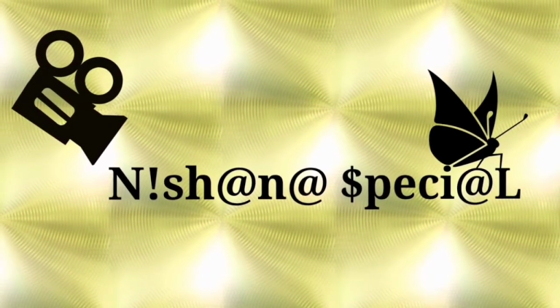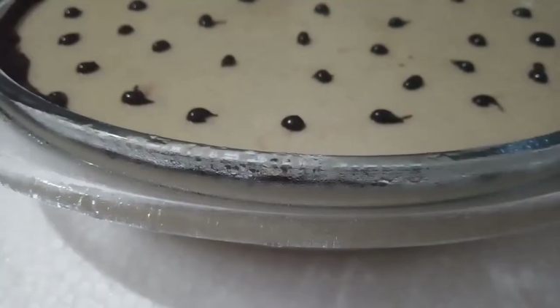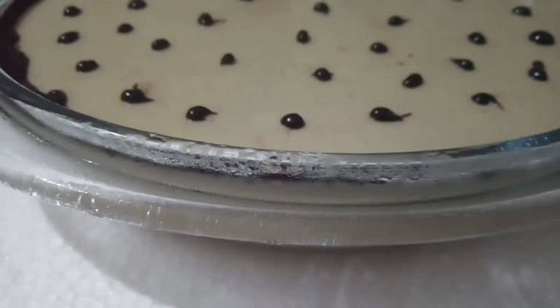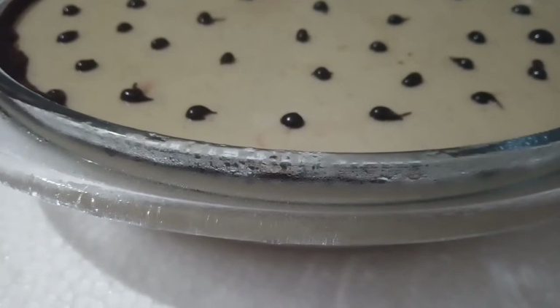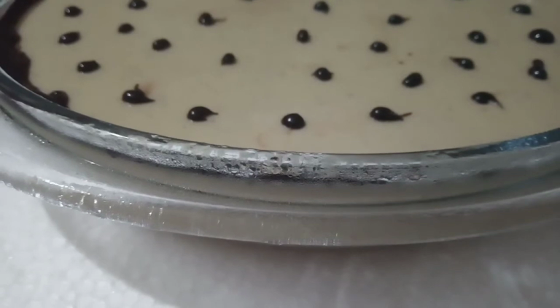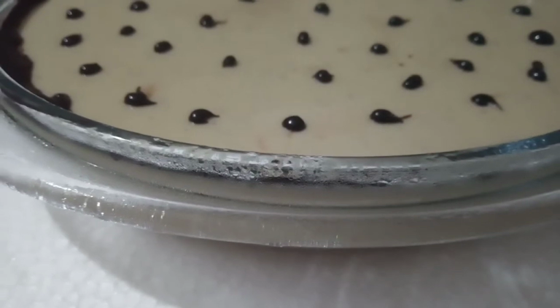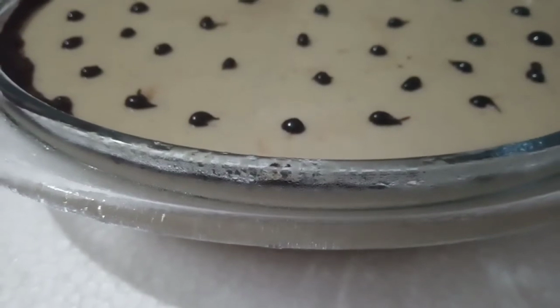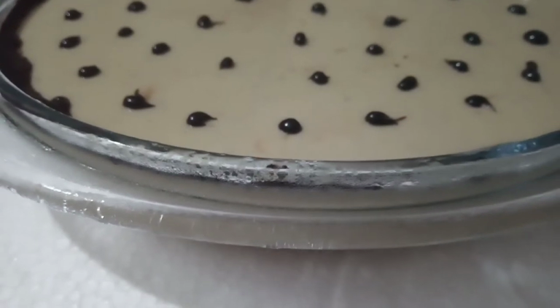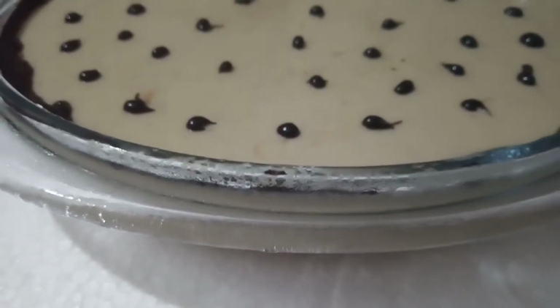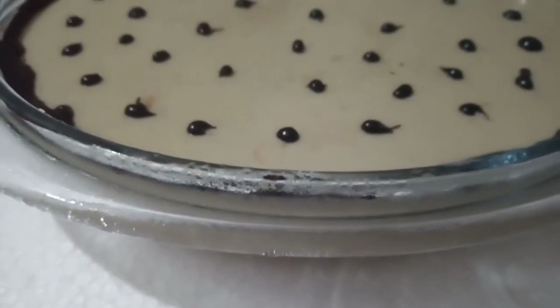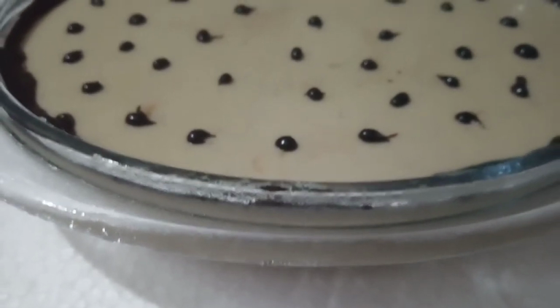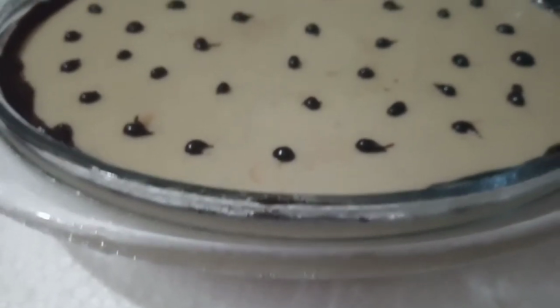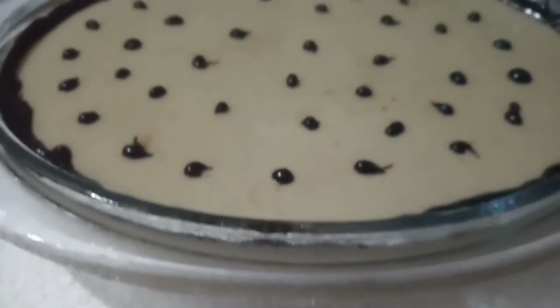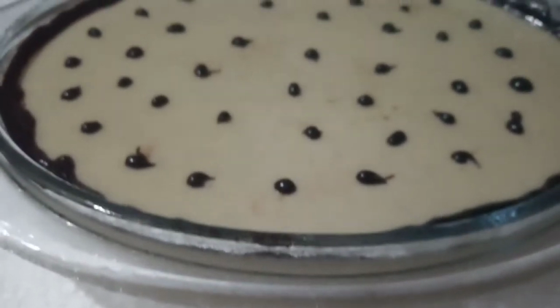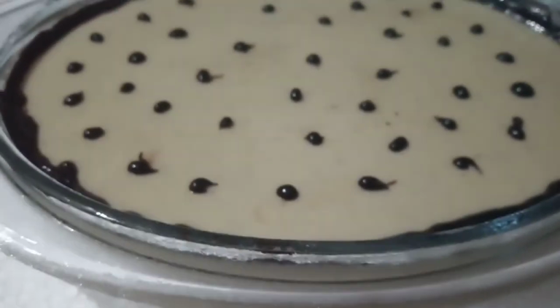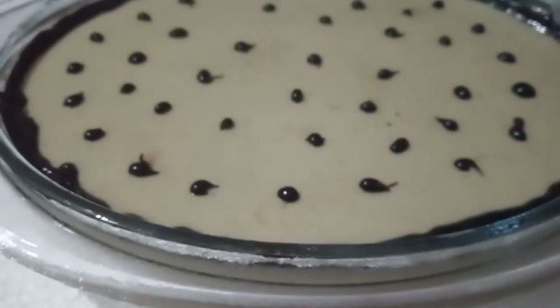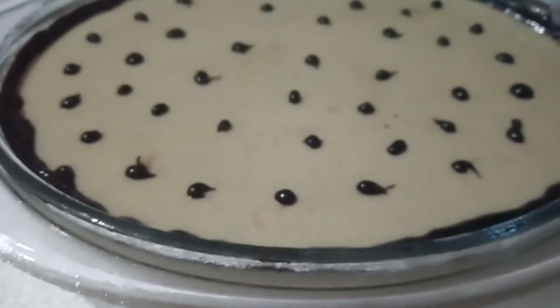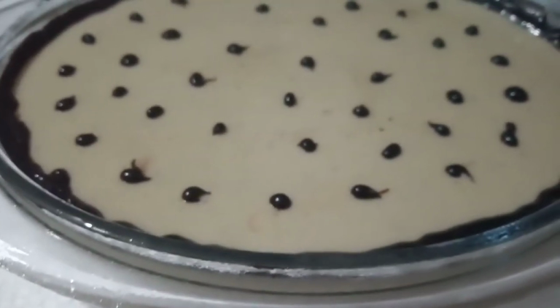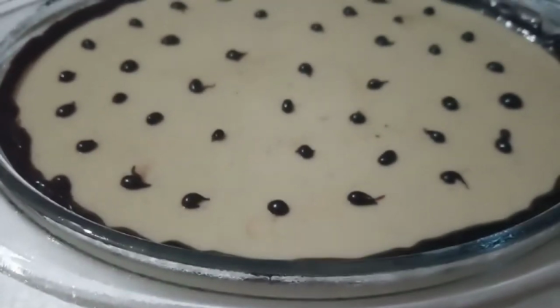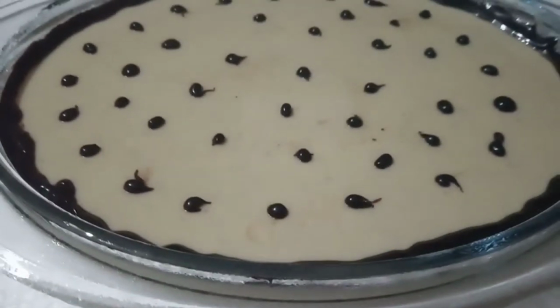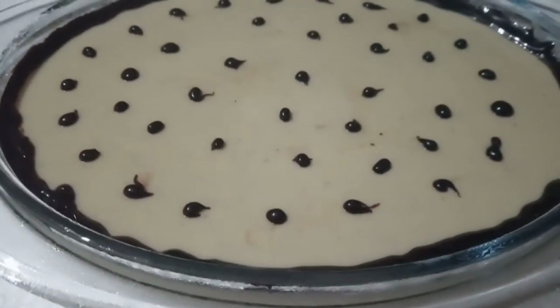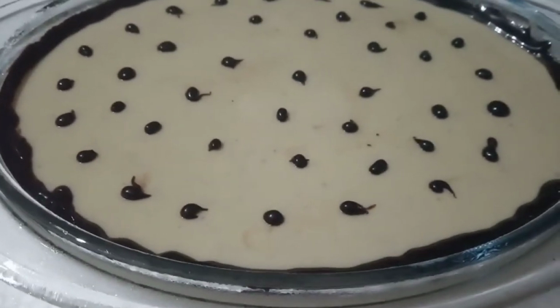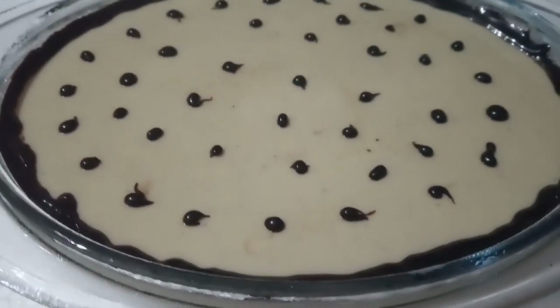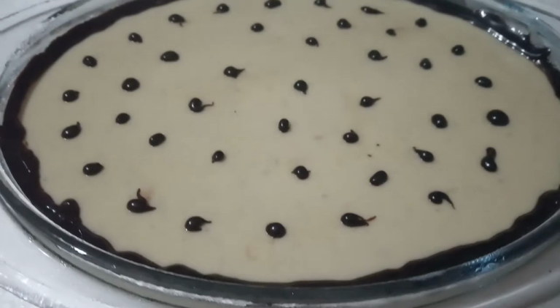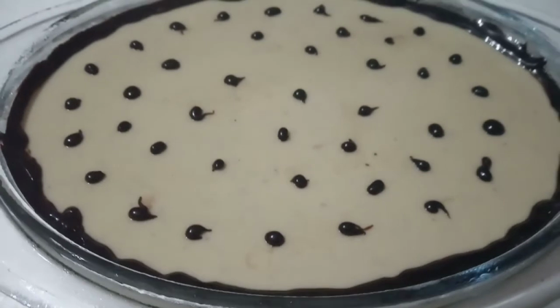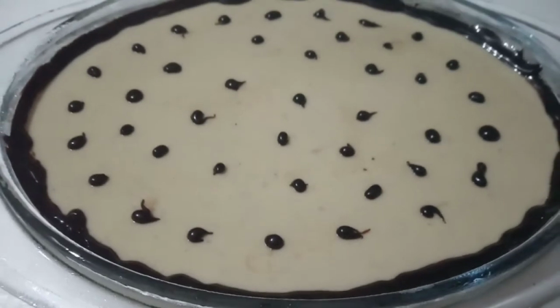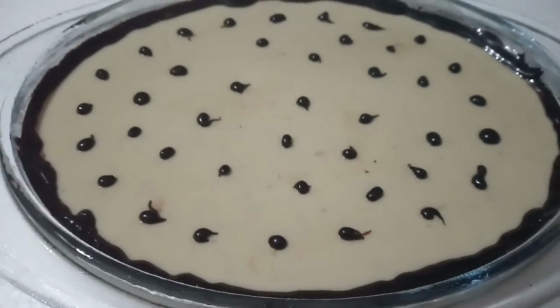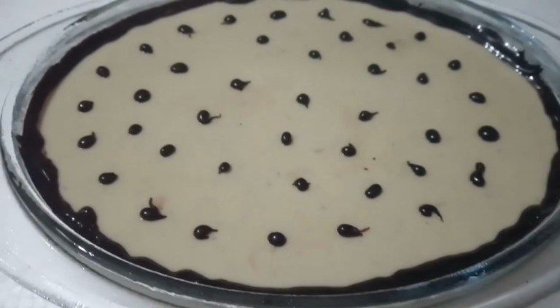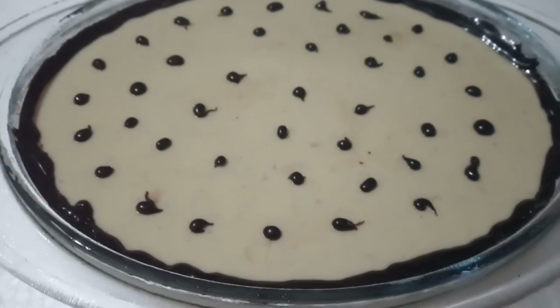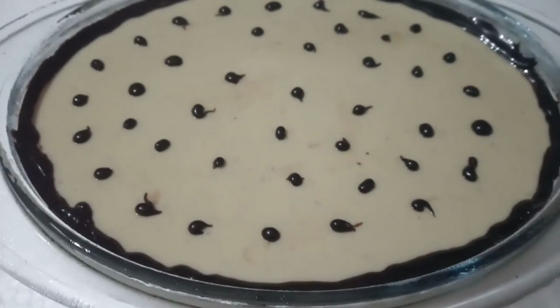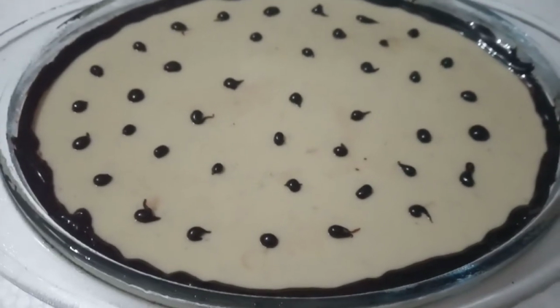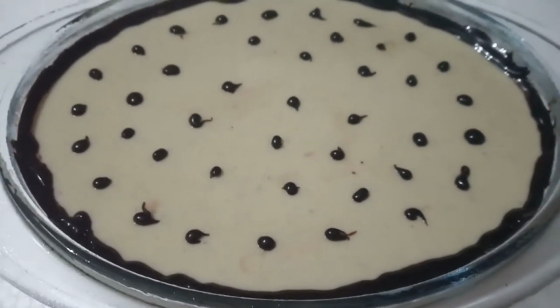Hi friends, welcome to Nishana Special. Today I am going to make a recipe for a food pudding.